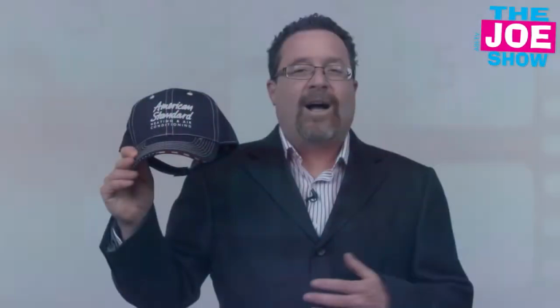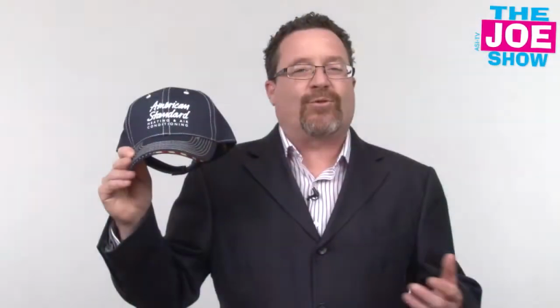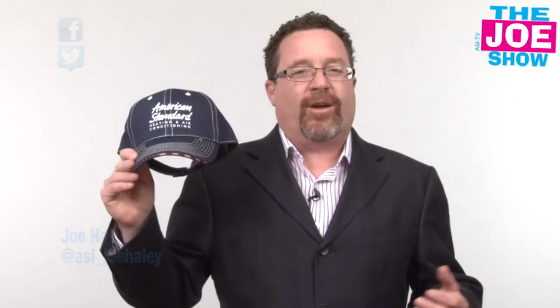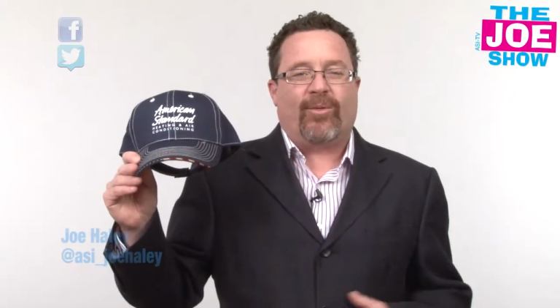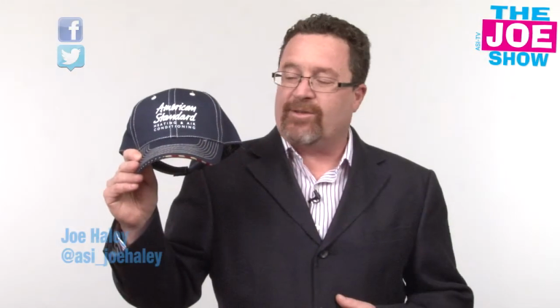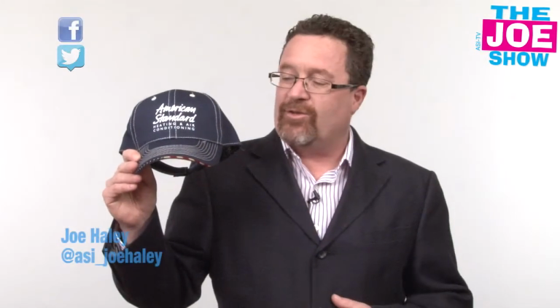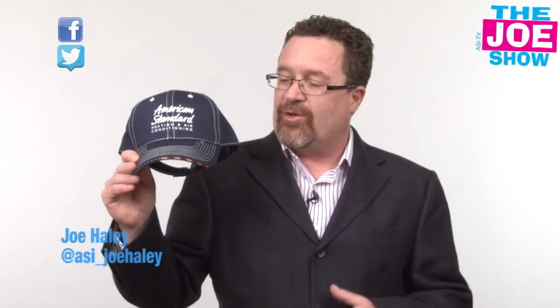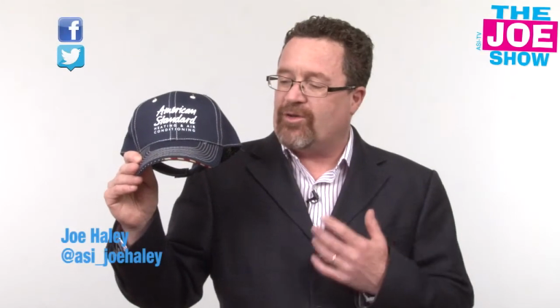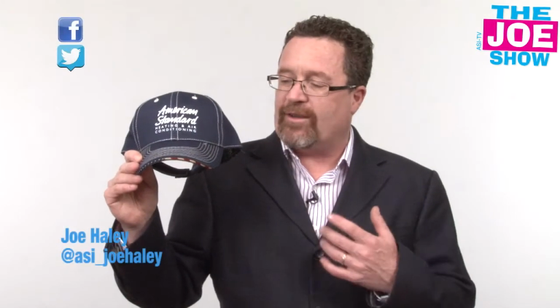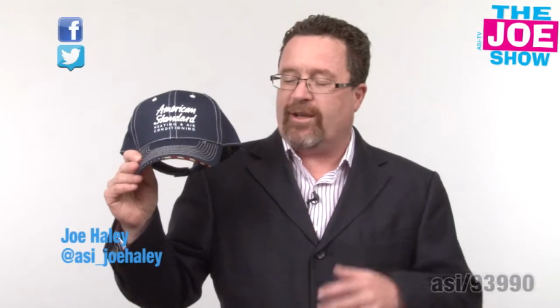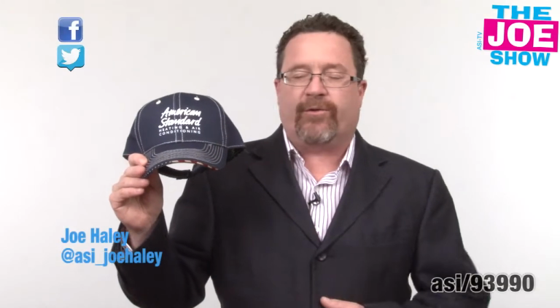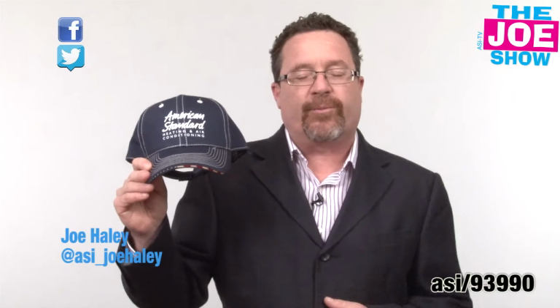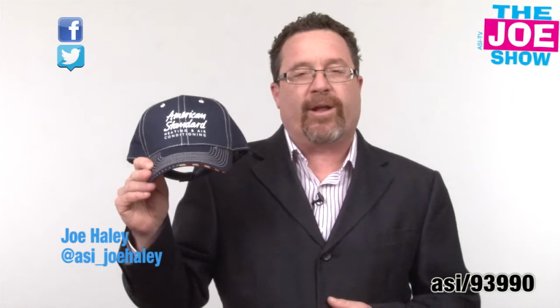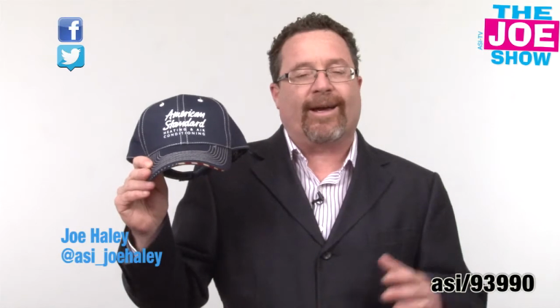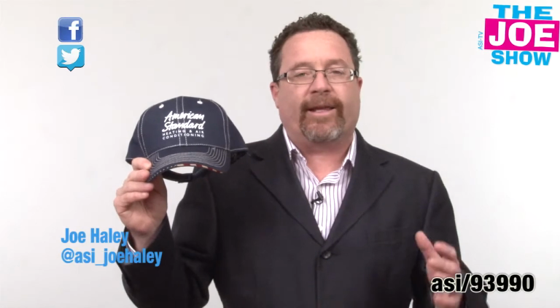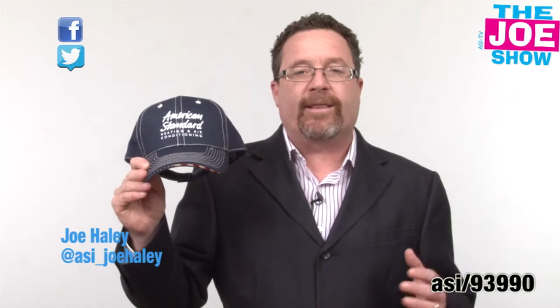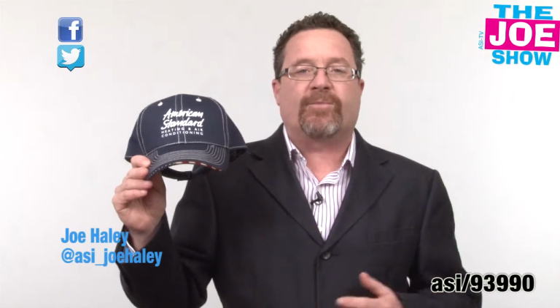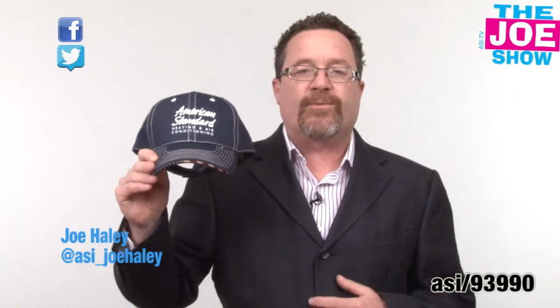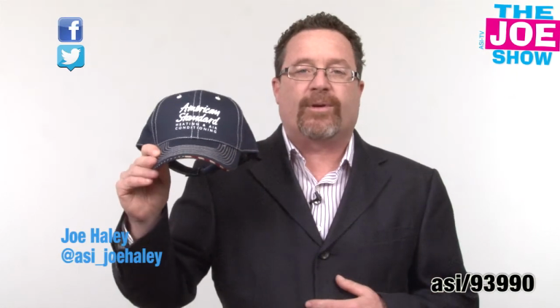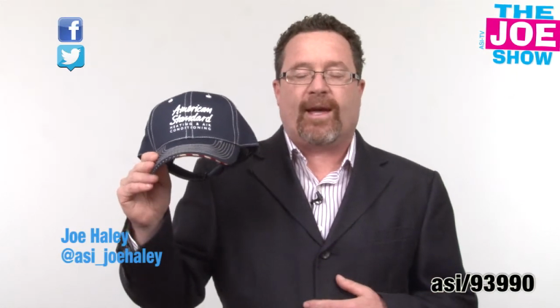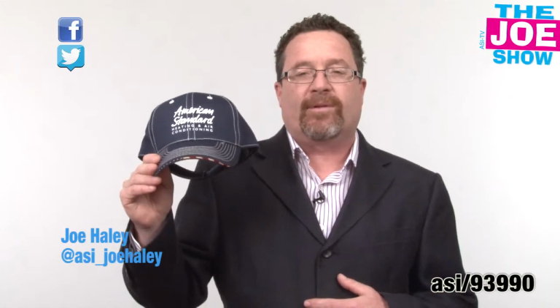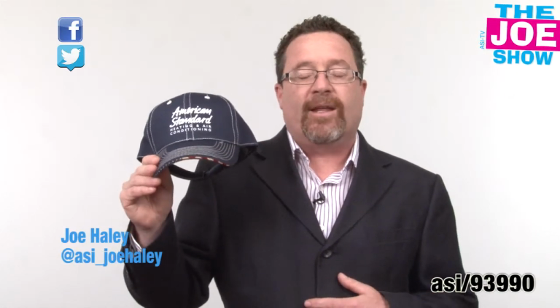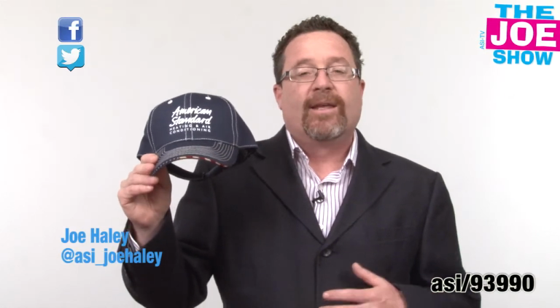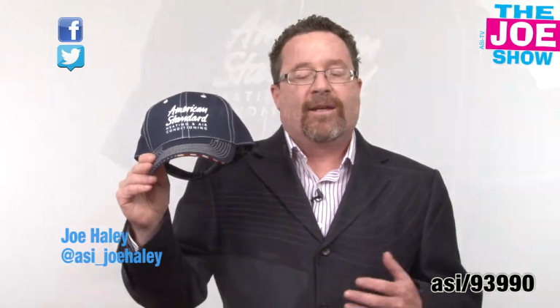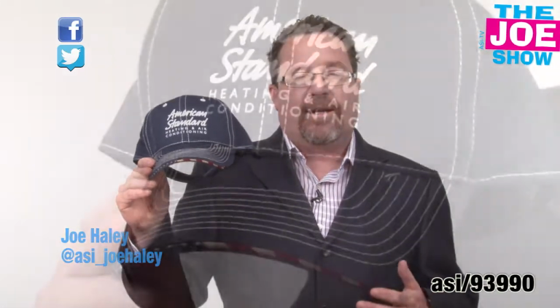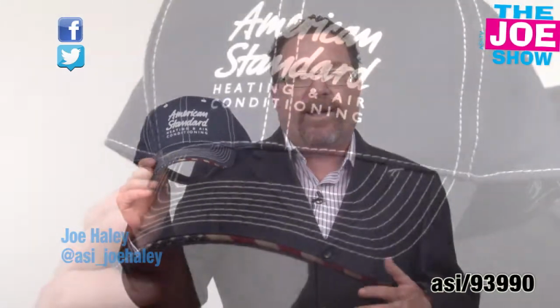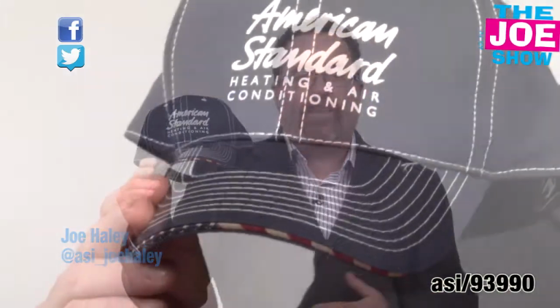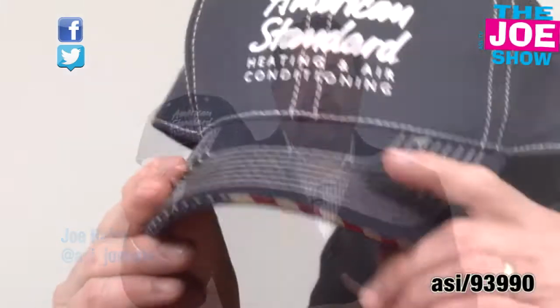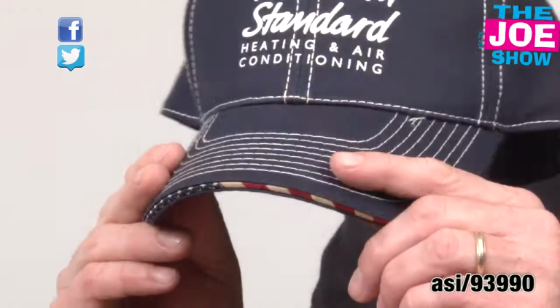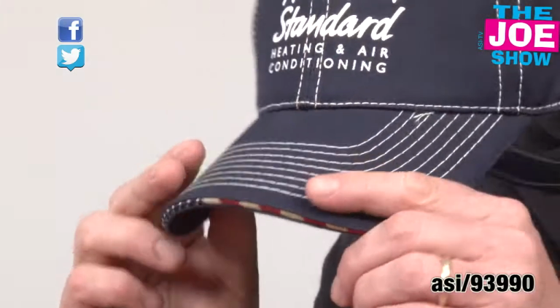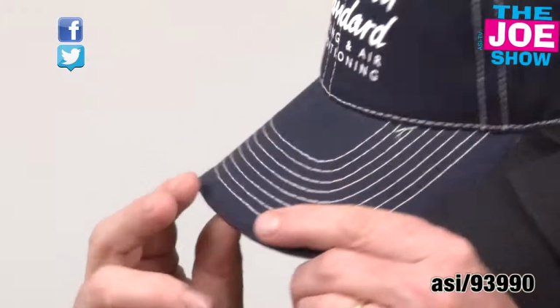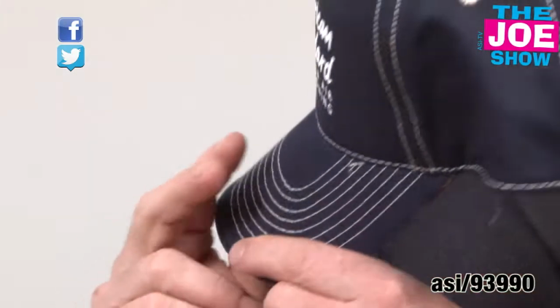I'm Jahail, you're watching The Joe Show. Check out today's first product. I like this baseball cap a lot — it has patriotic themes to it.